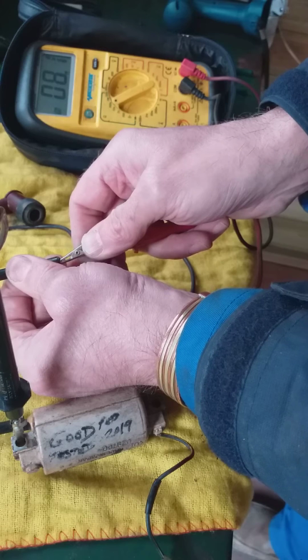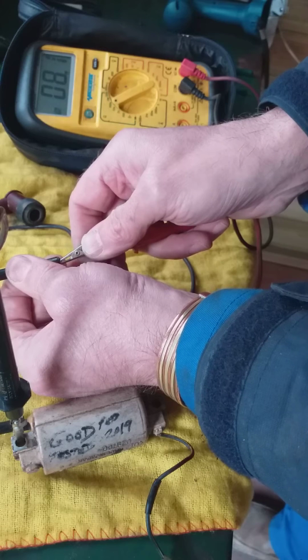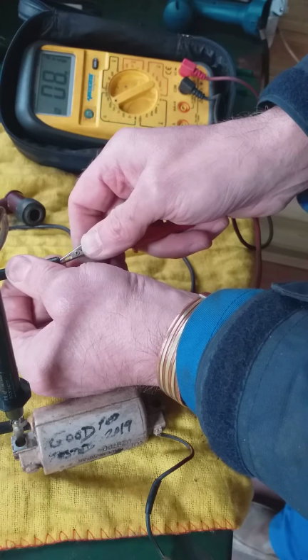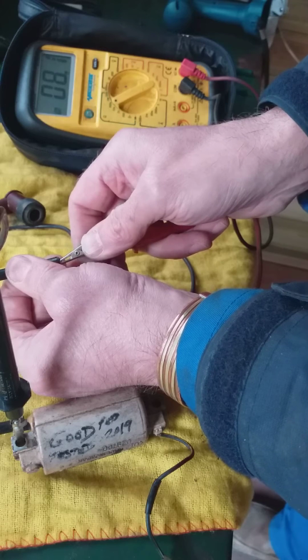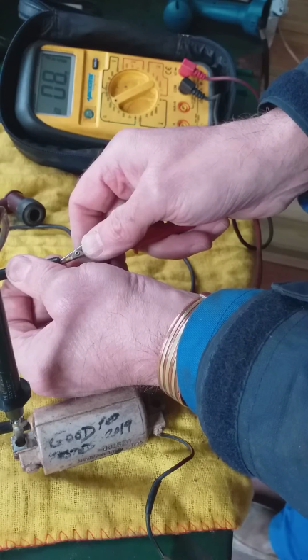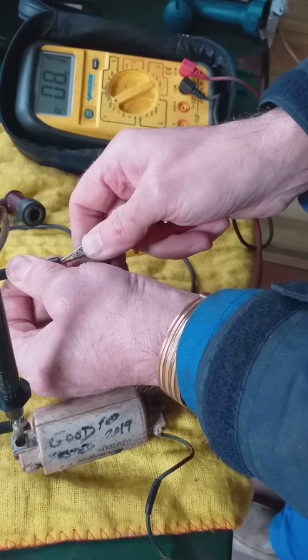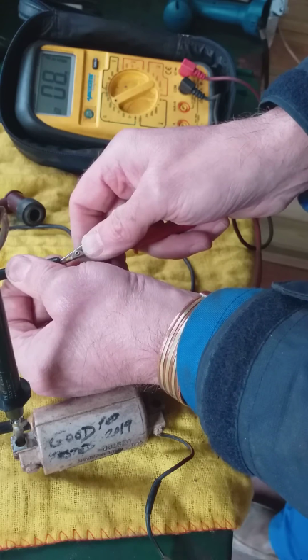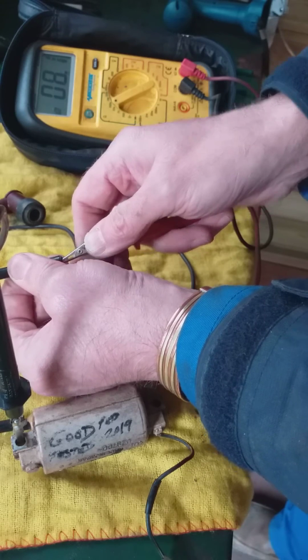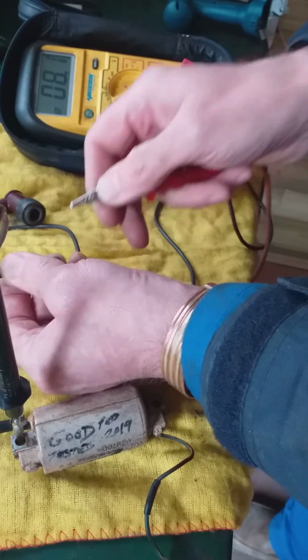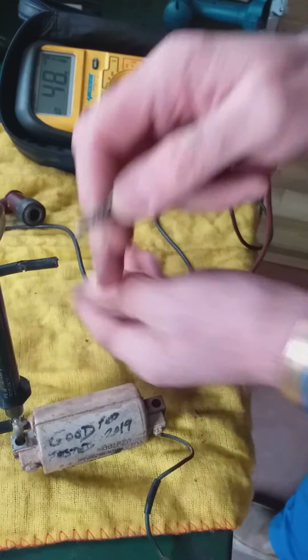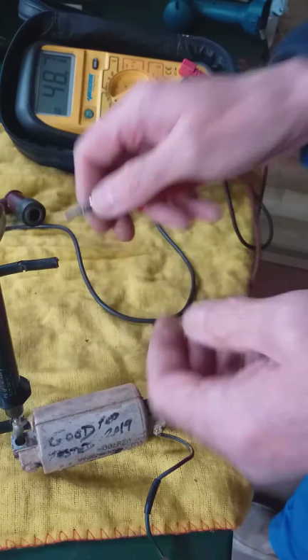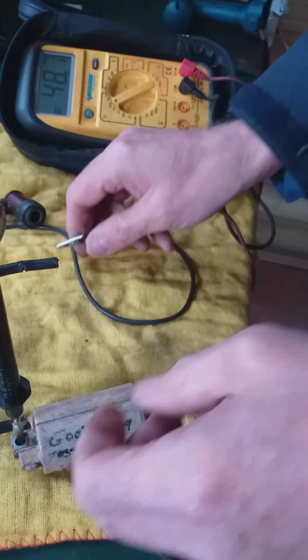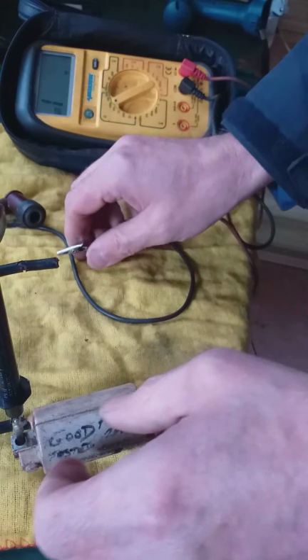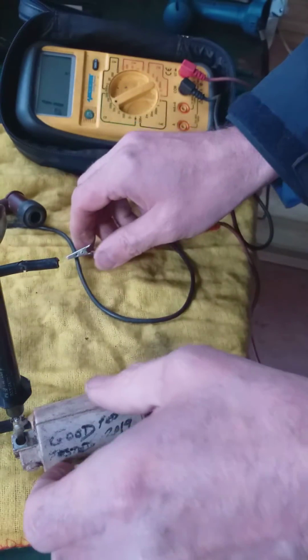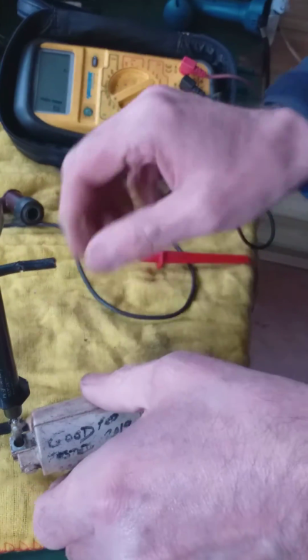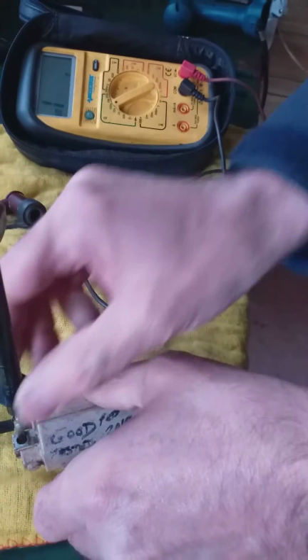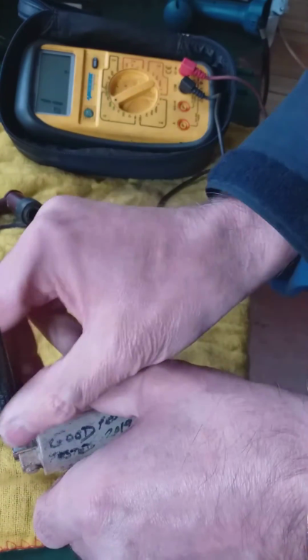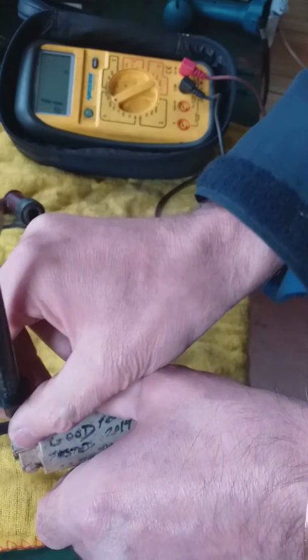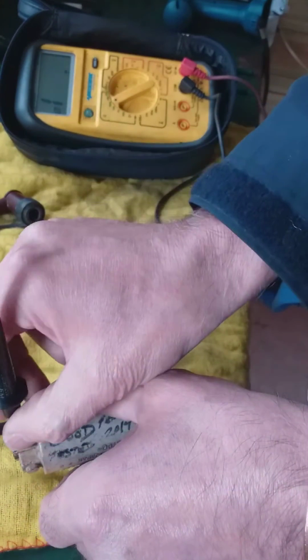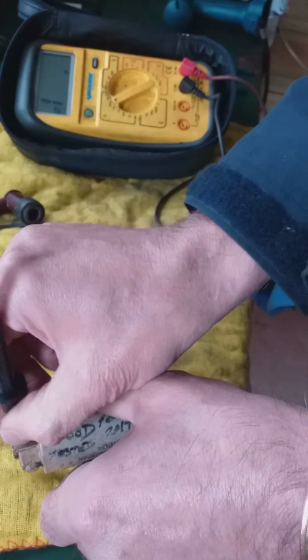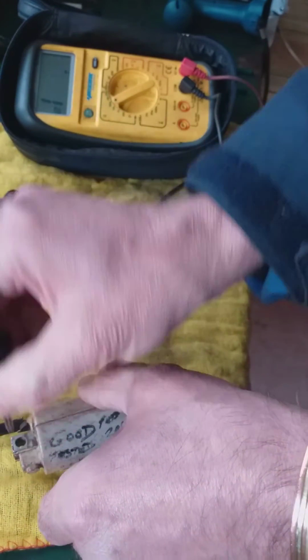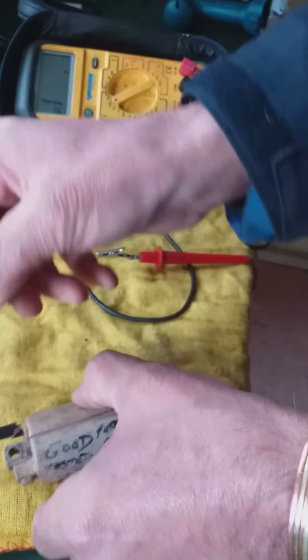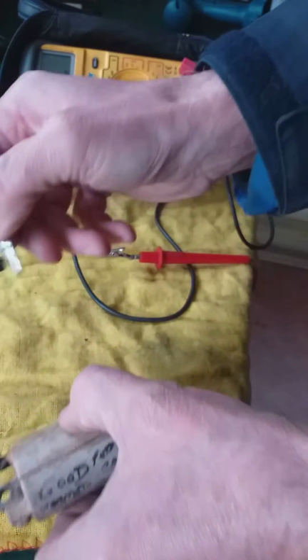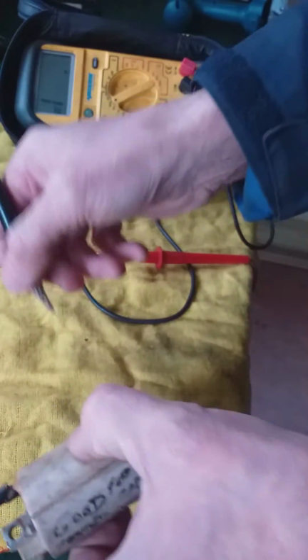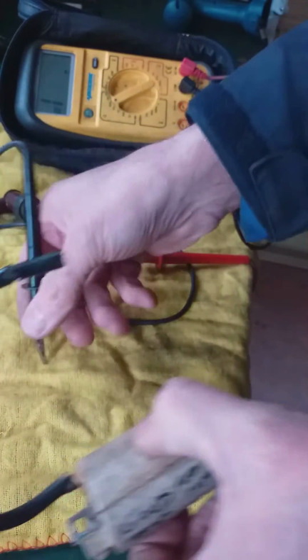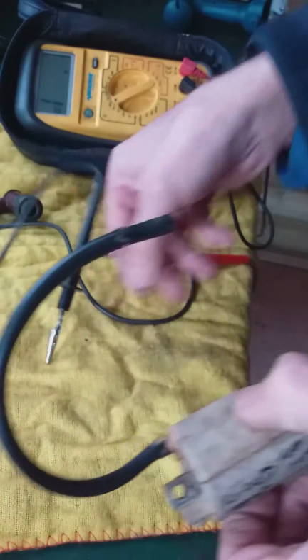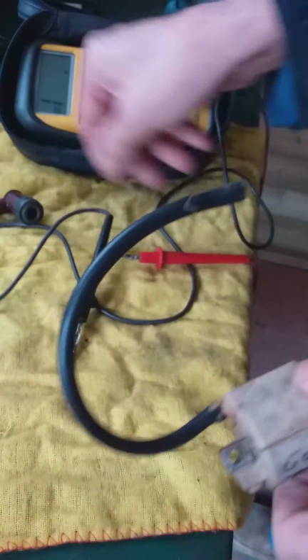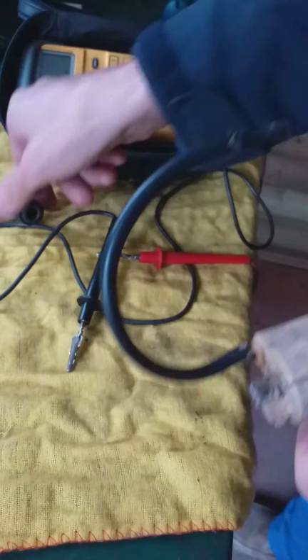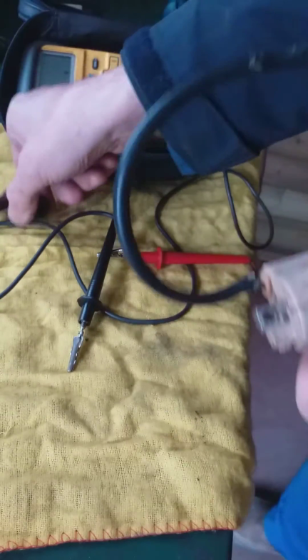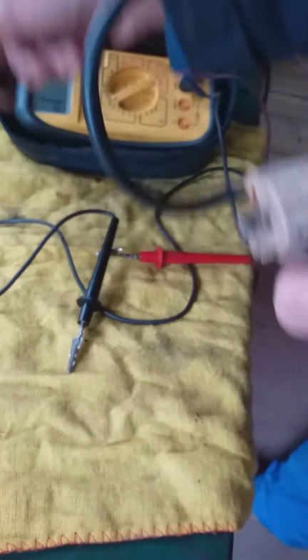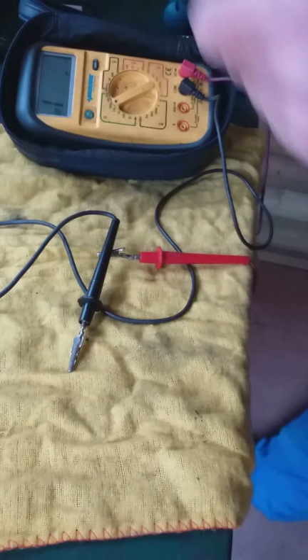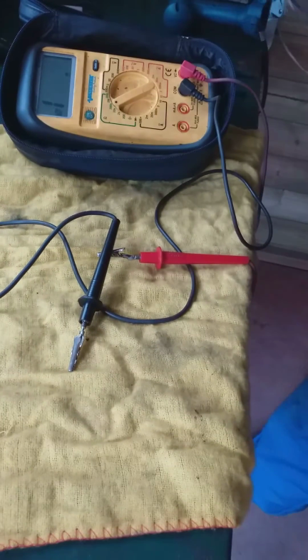So that's how you test it. This is a good coil. This is what happens when you have a bad coil.